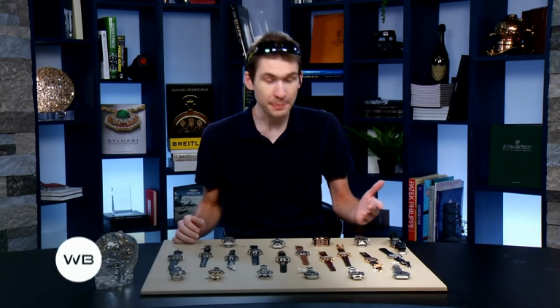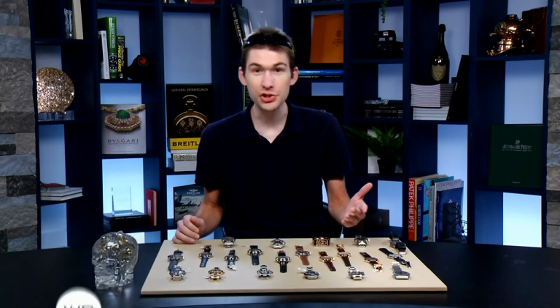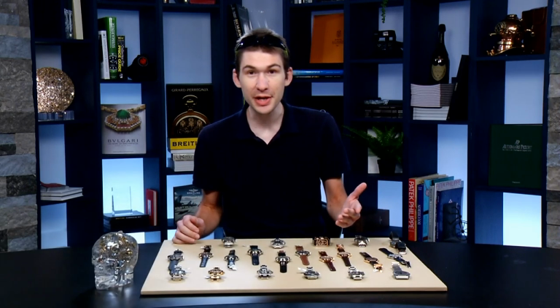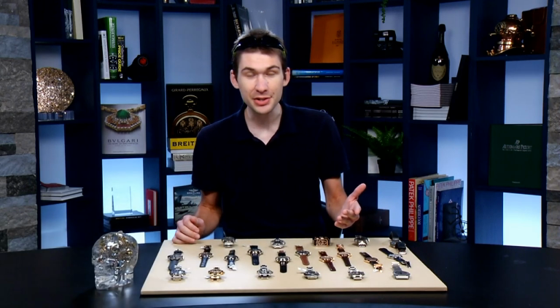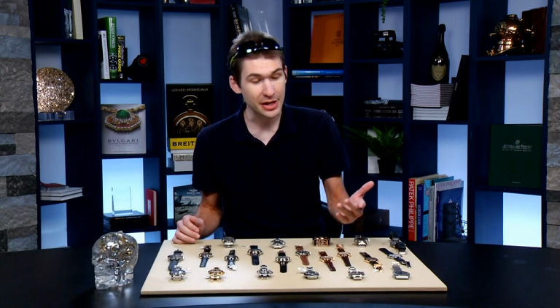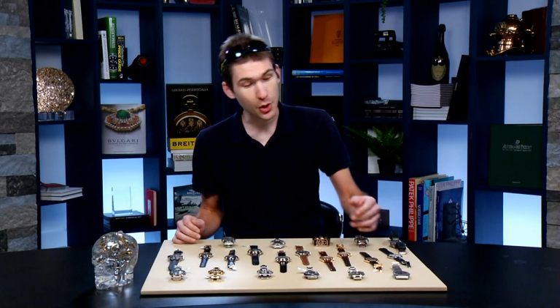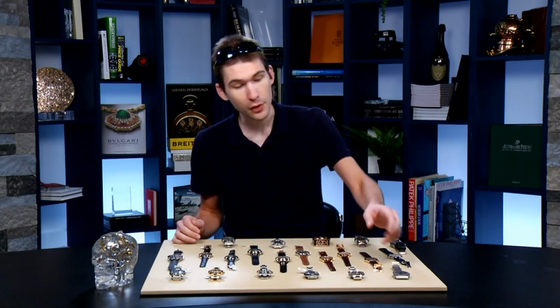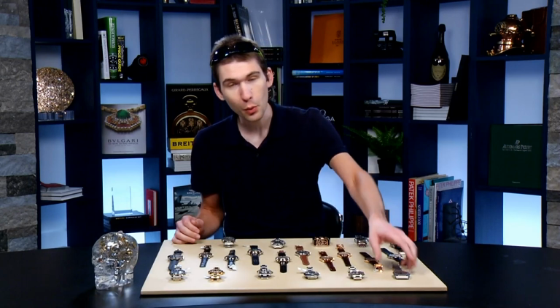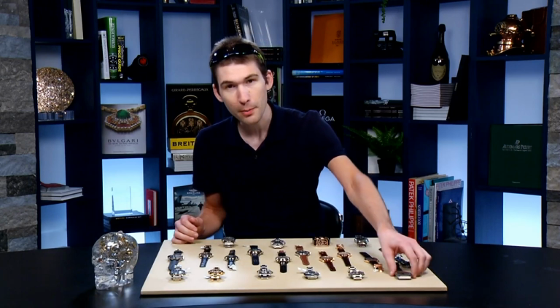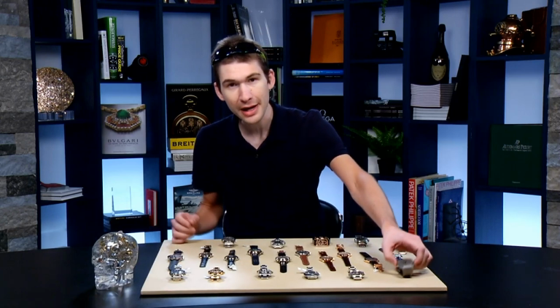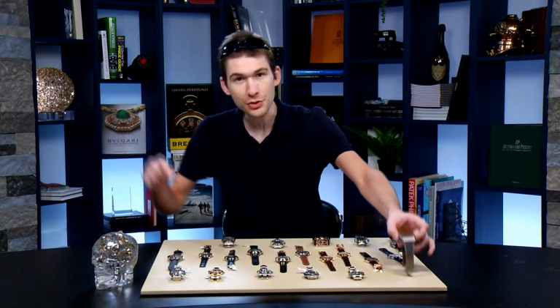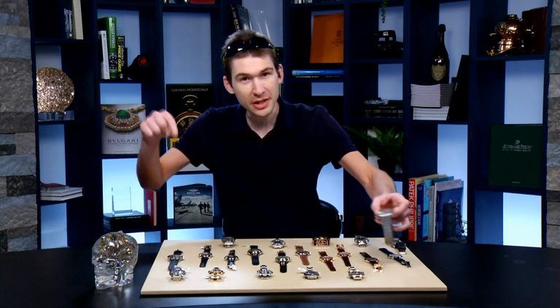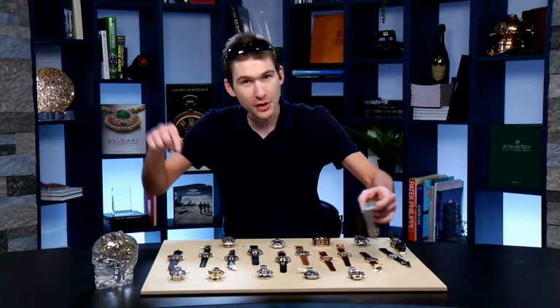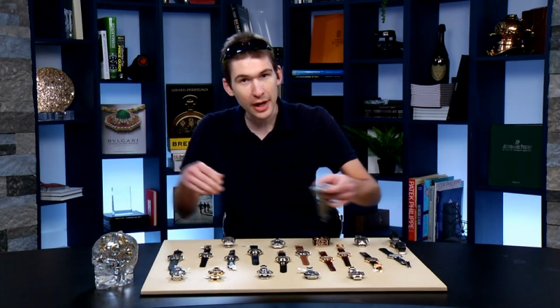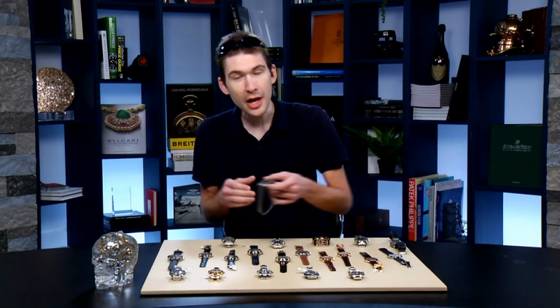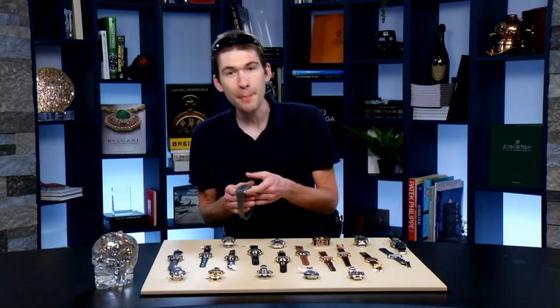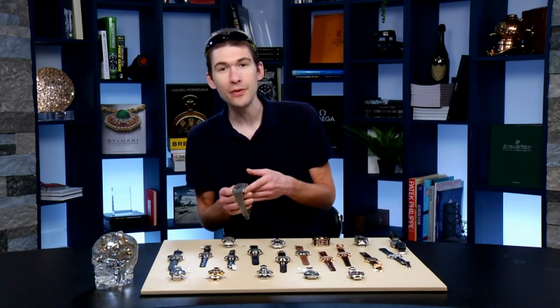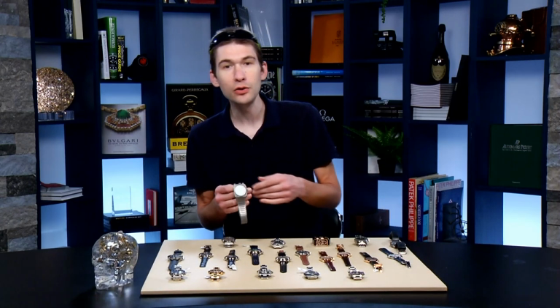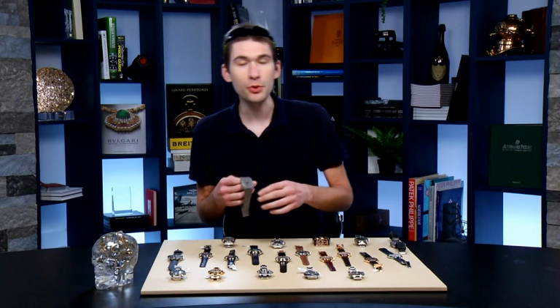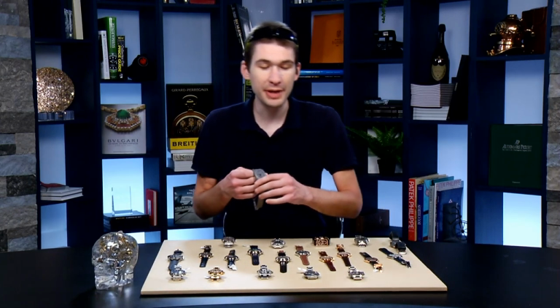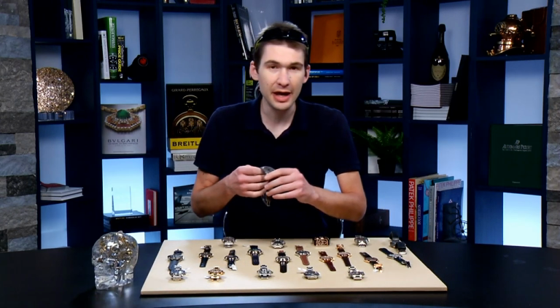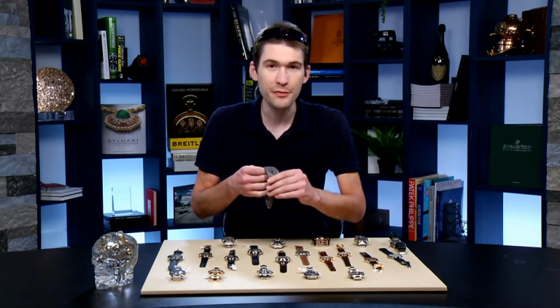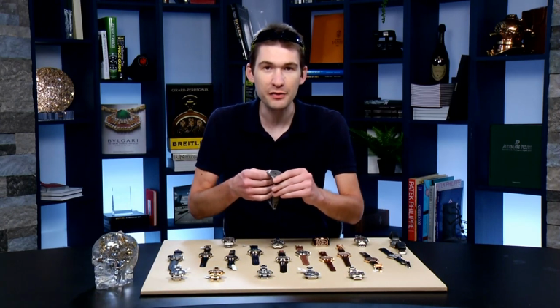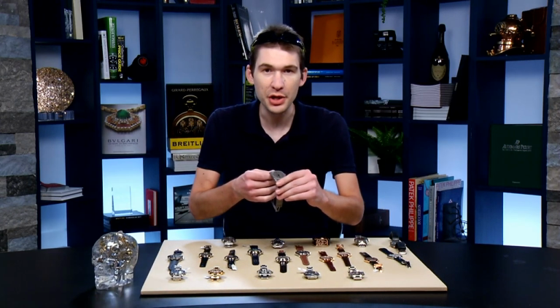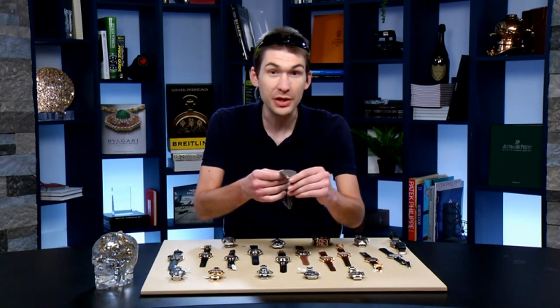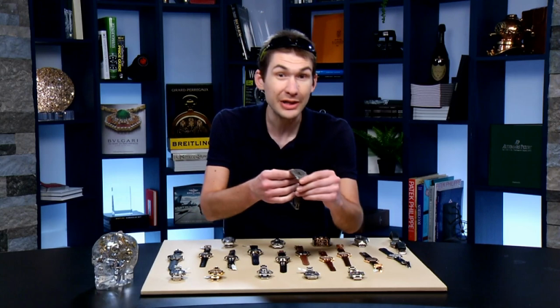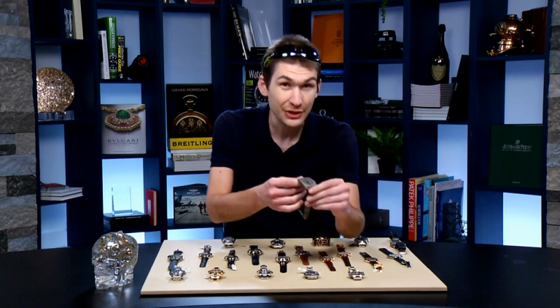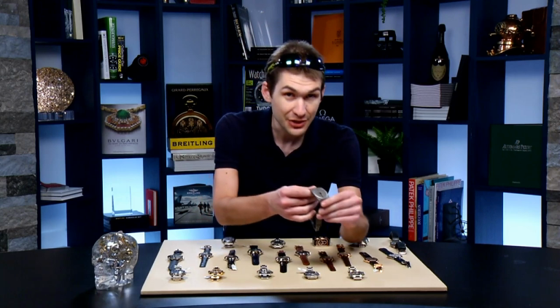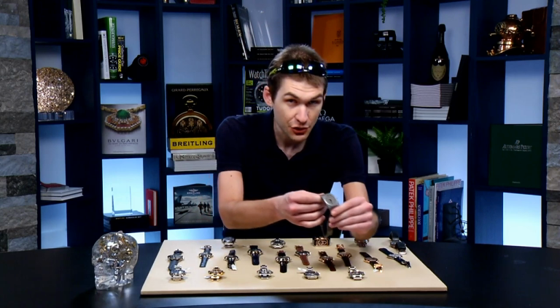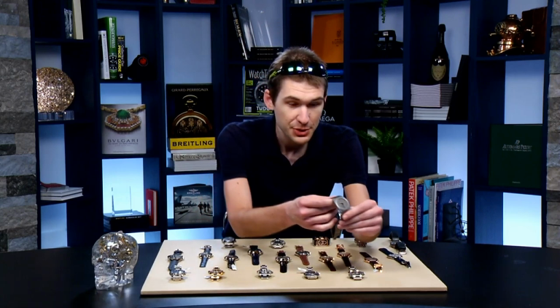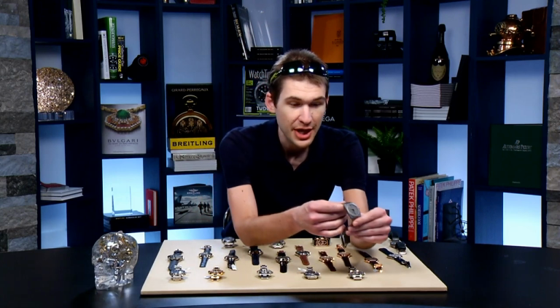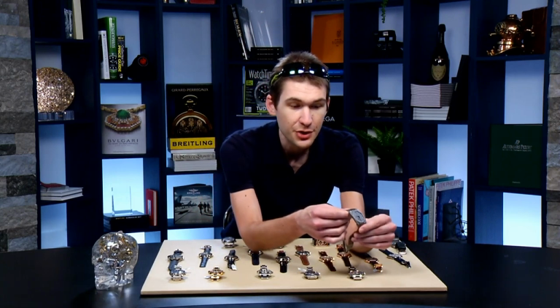Jumping straight into today's show, I want to remind you that we're giving away a Panerai Luminor PAM 523. Click the link in the description to enter.